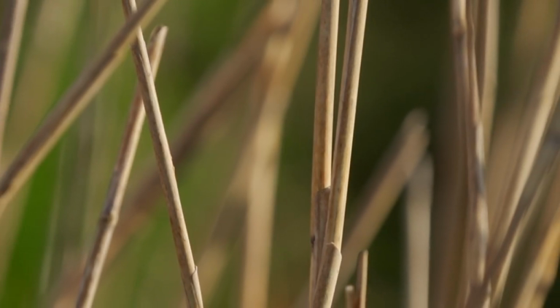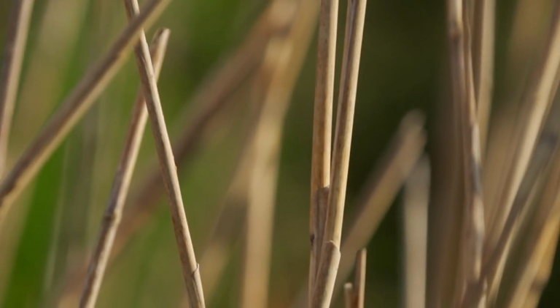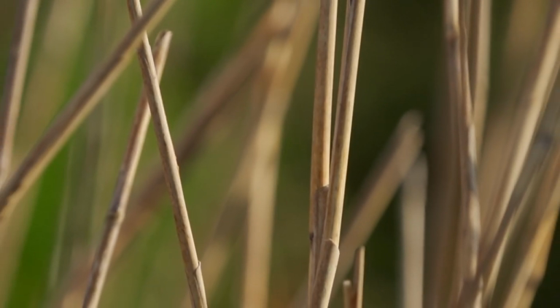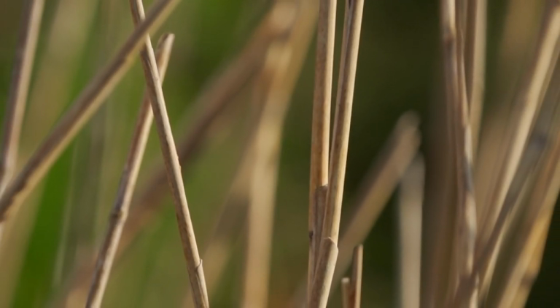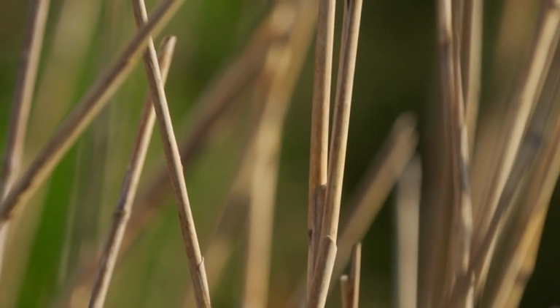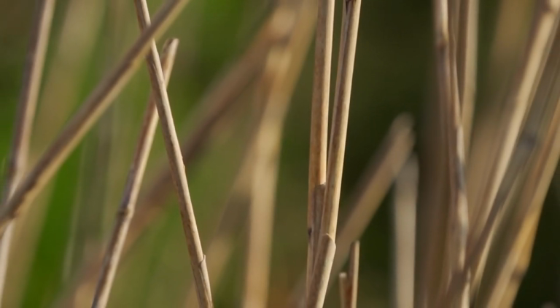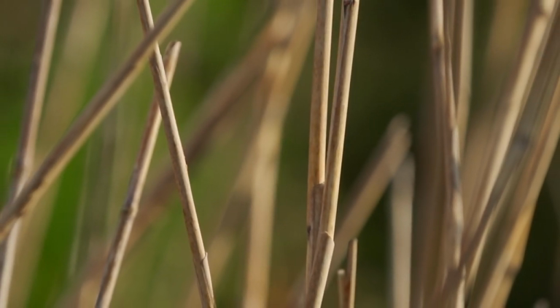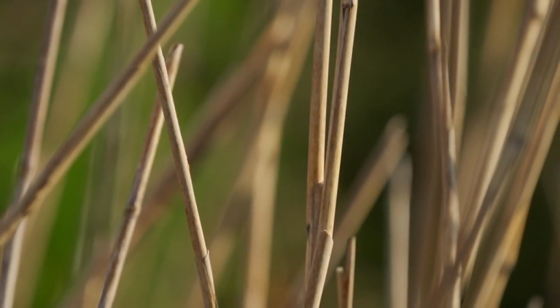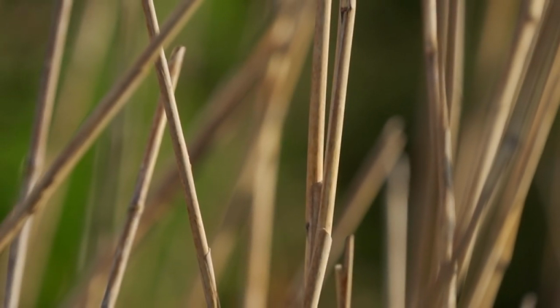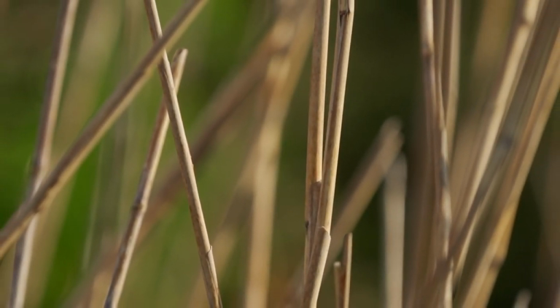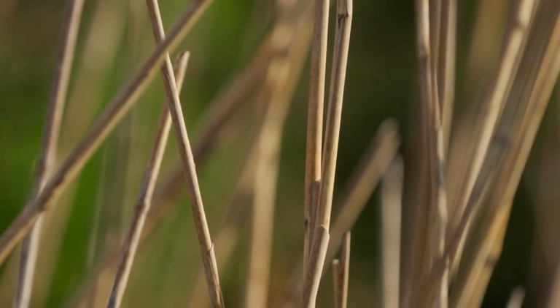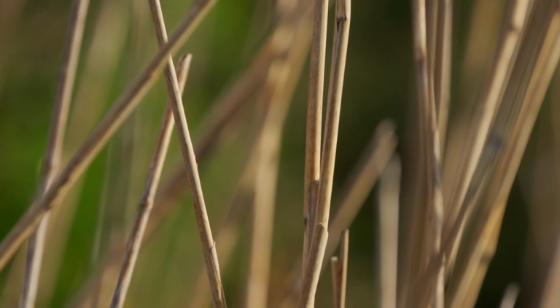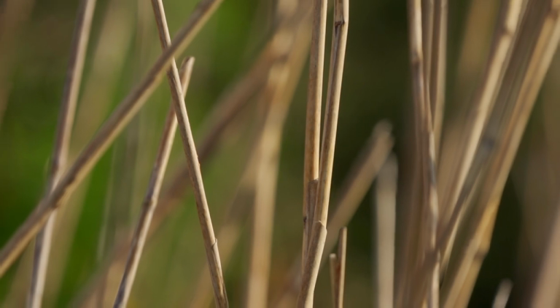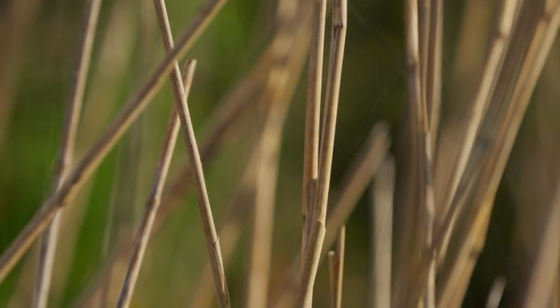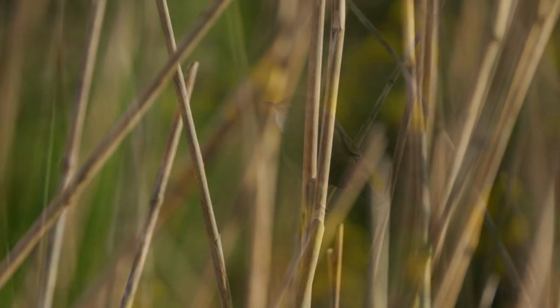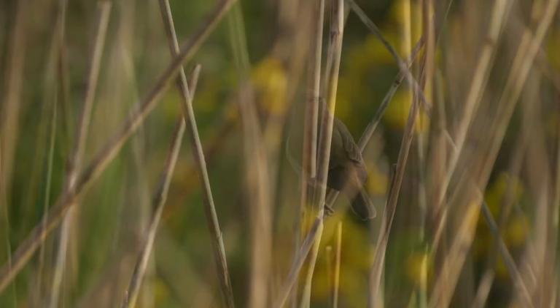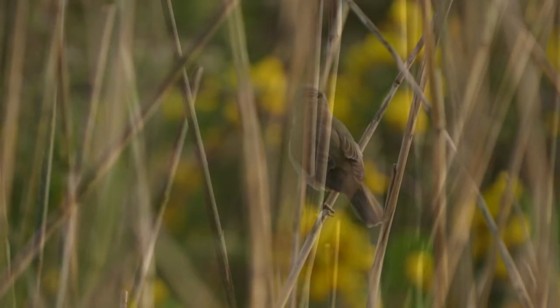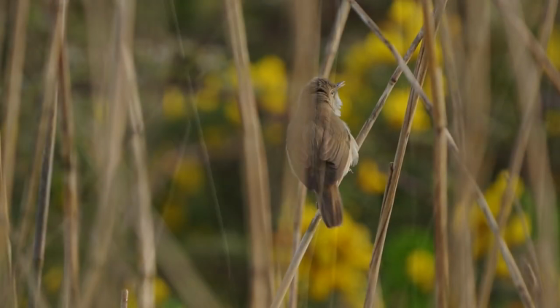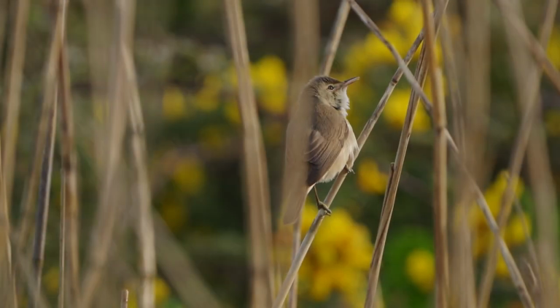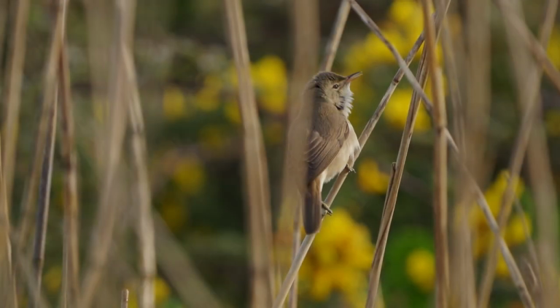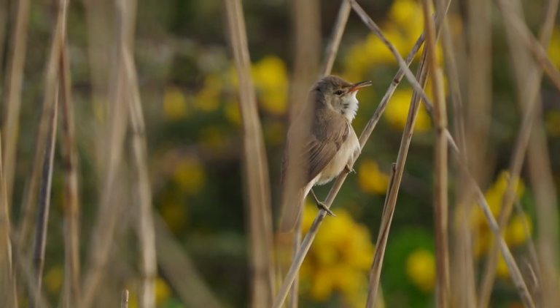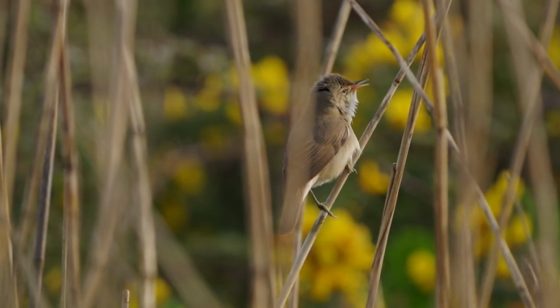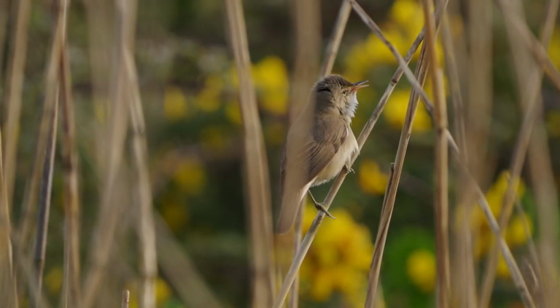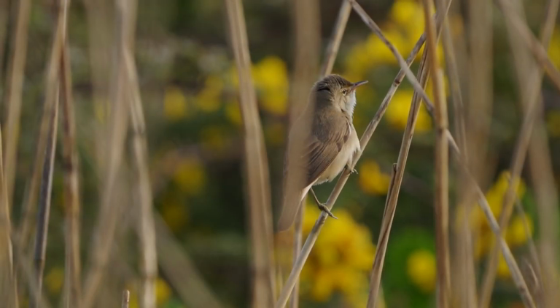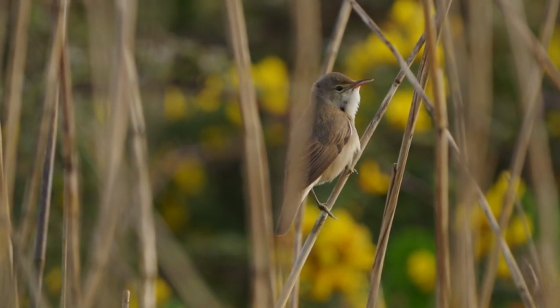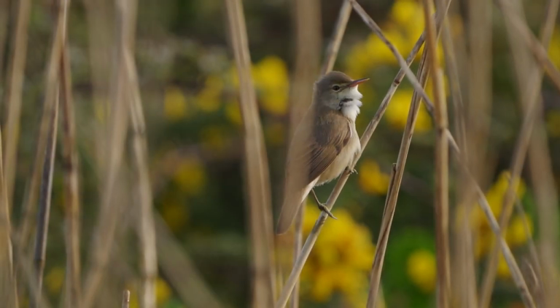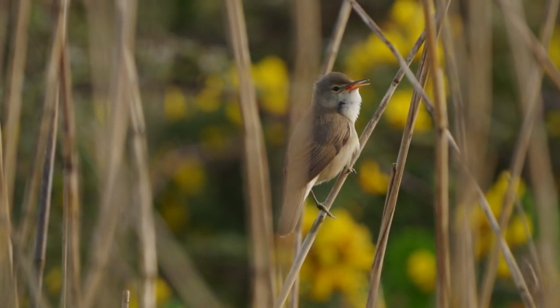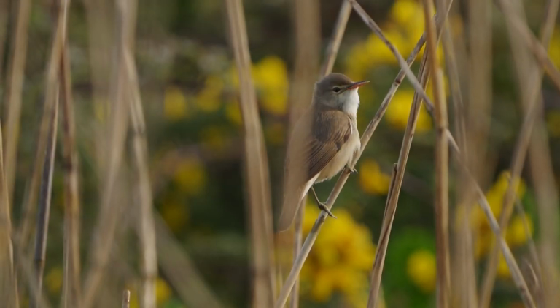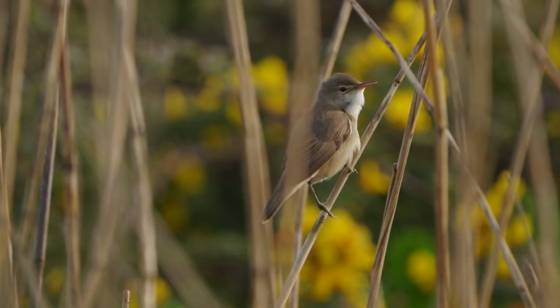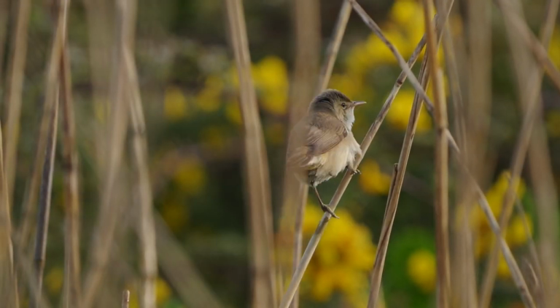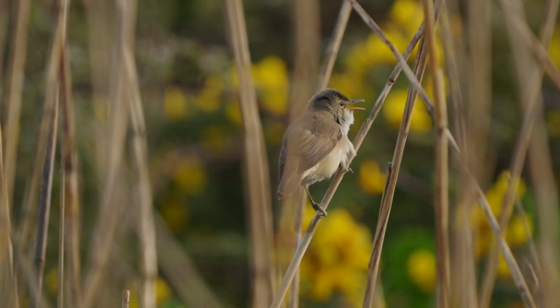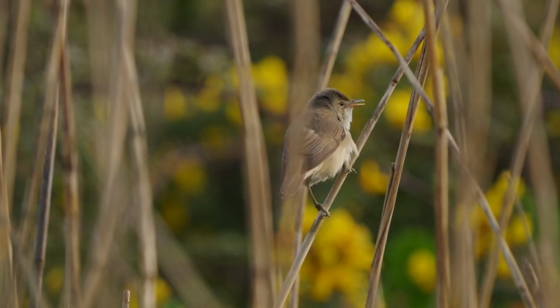Following on from the Cetti's Warbler, we came across this reed warbler who was really quite open.